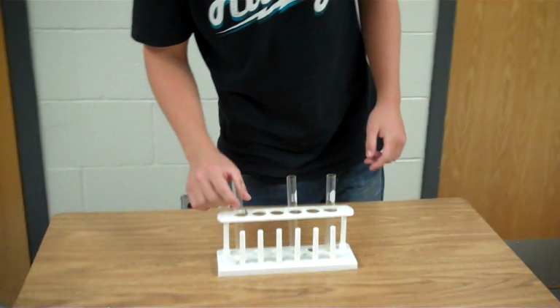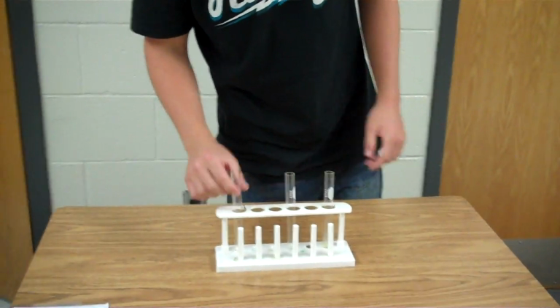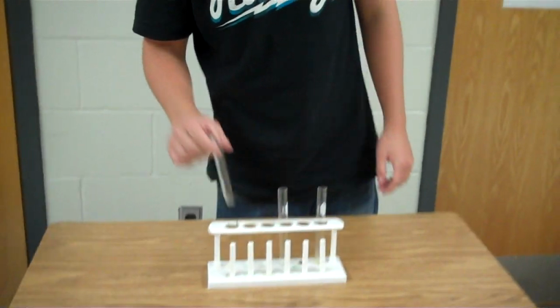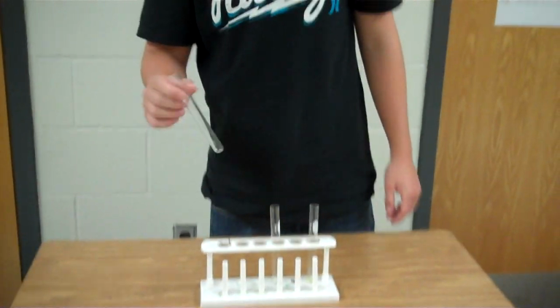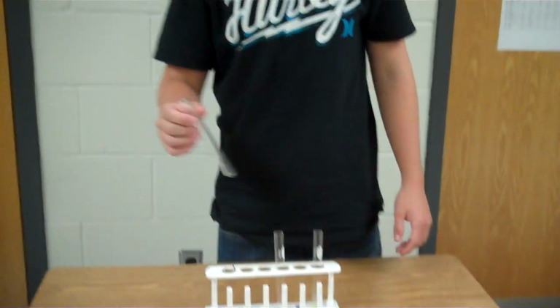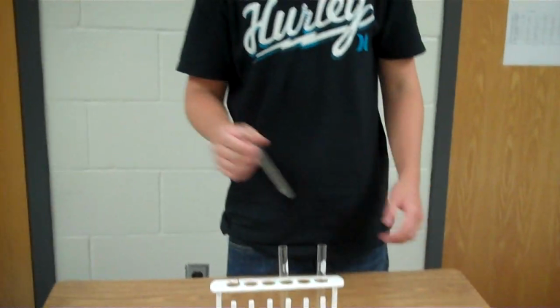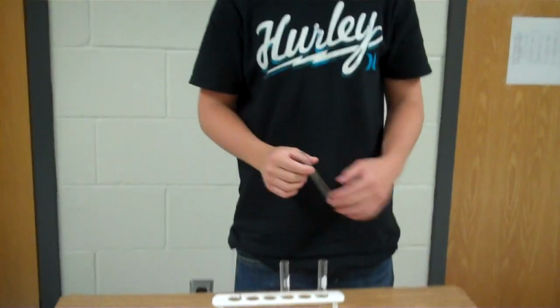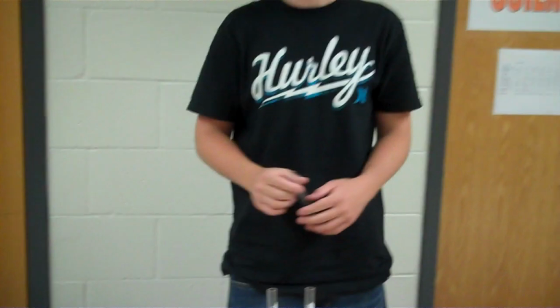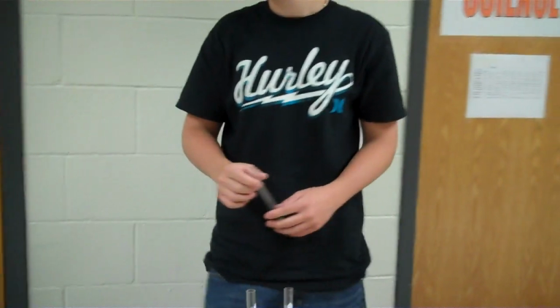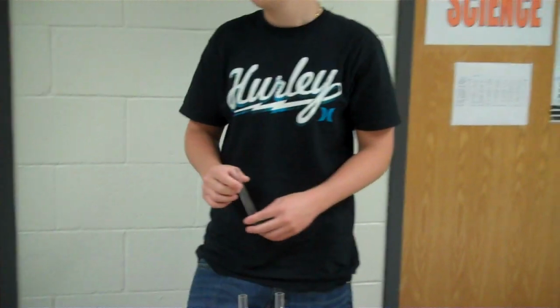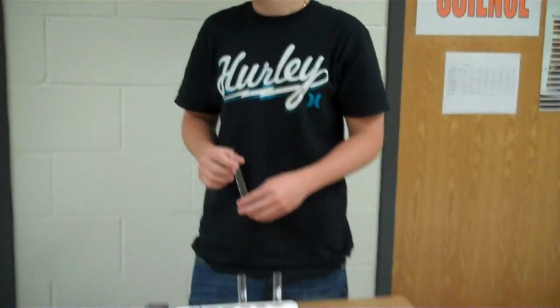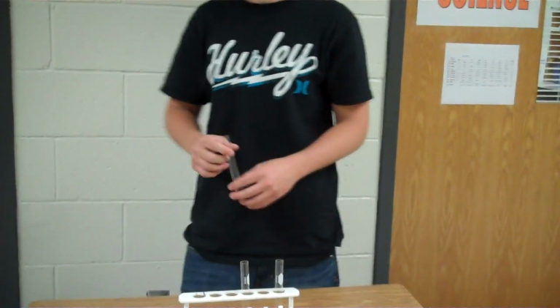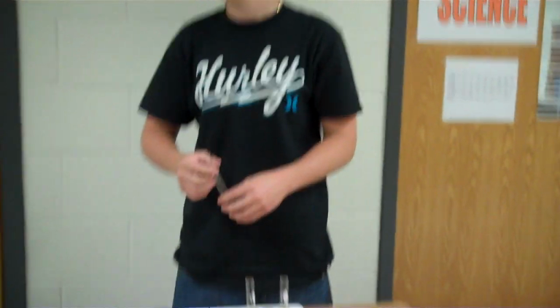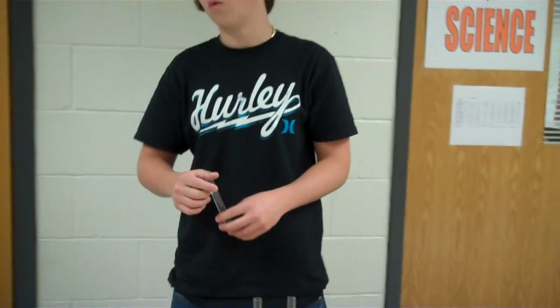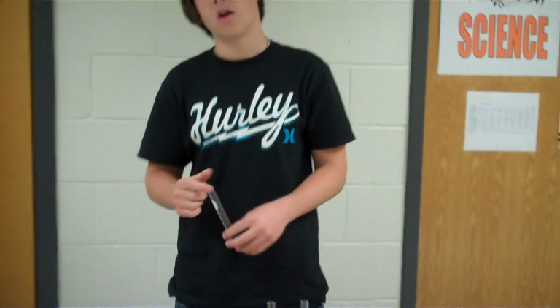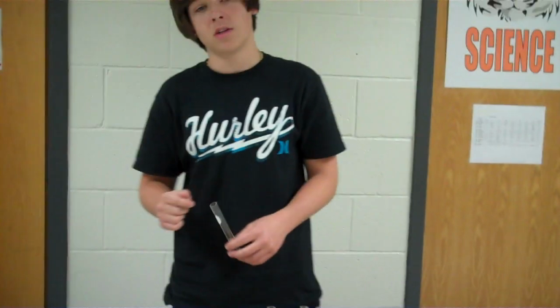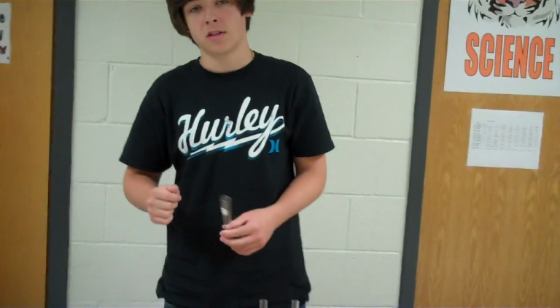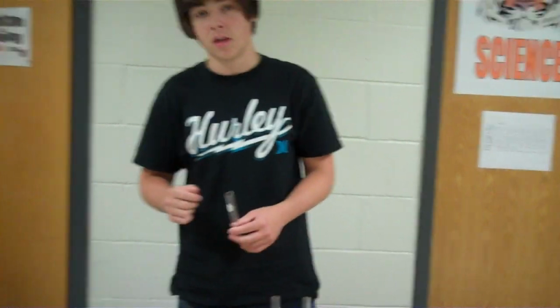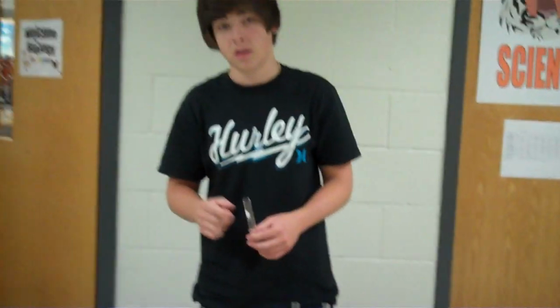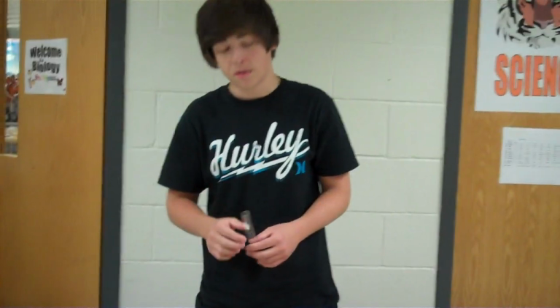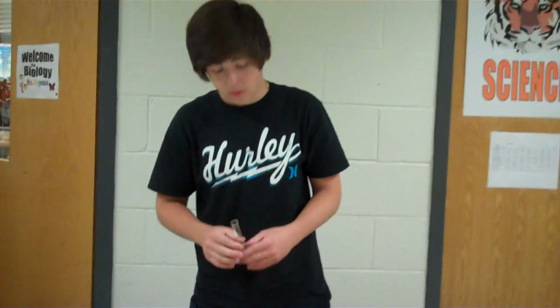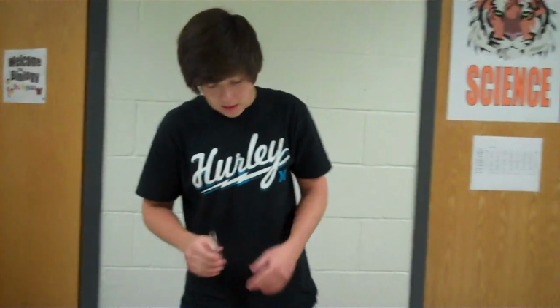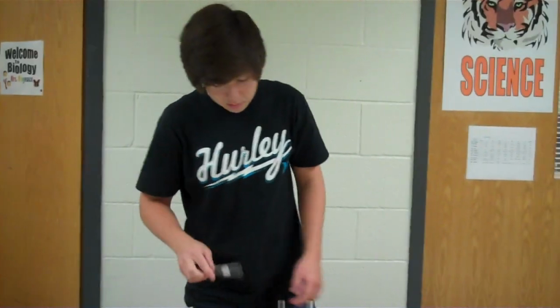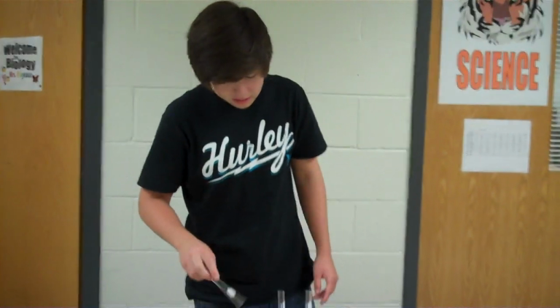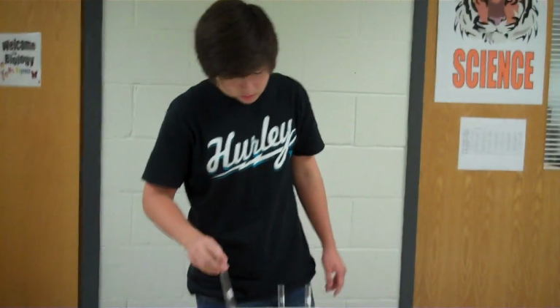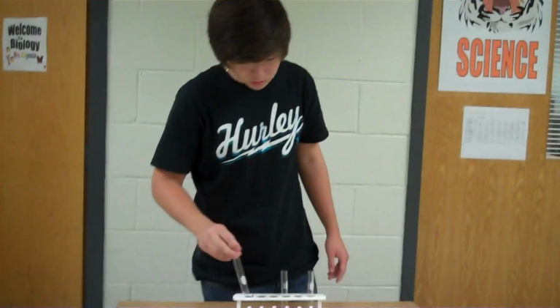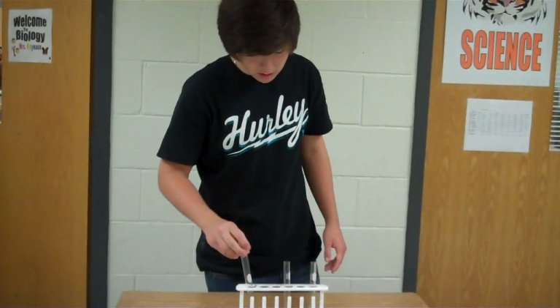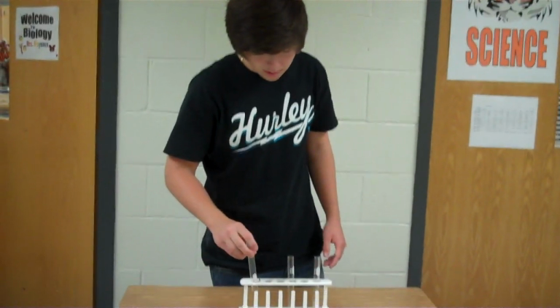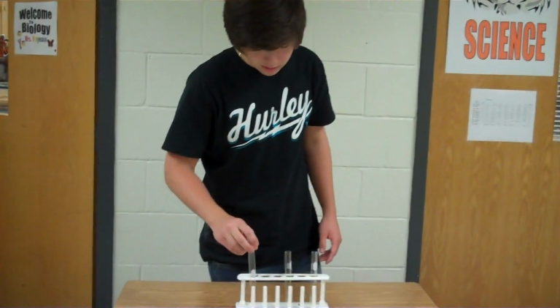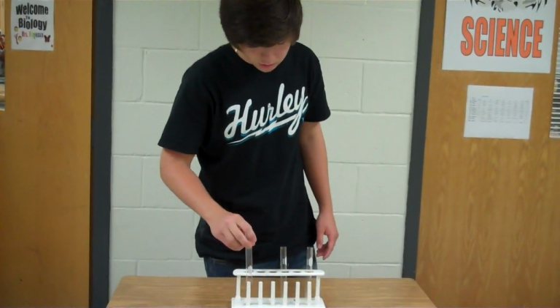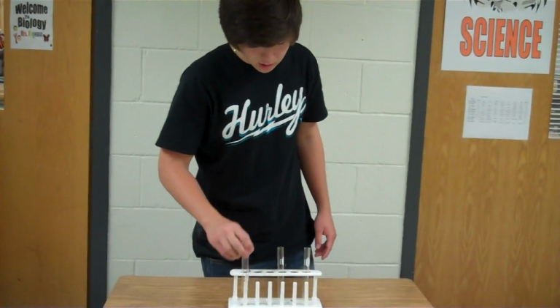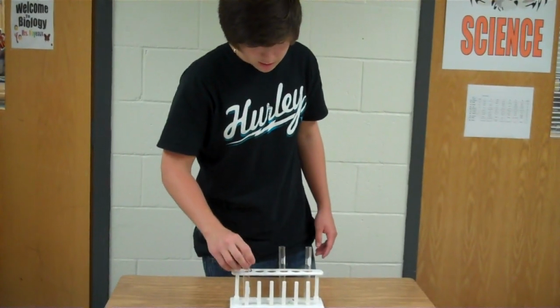When done with the test tube, thoroughly wash in a sink and place on the dry rack to dry.